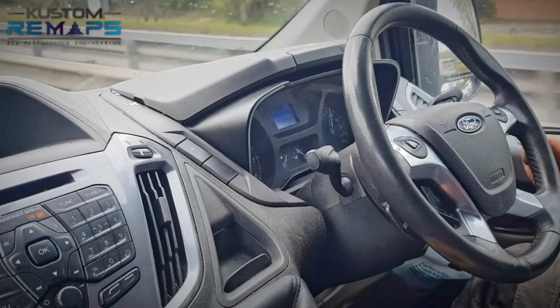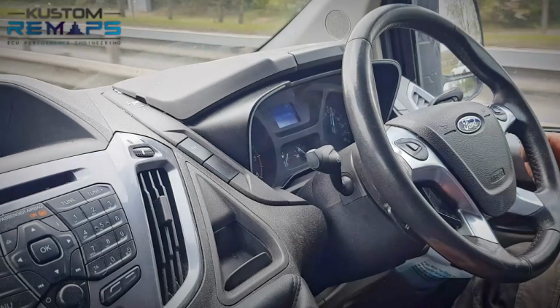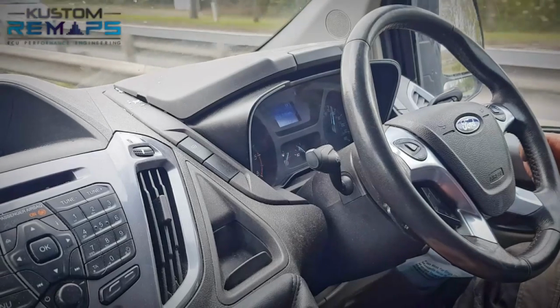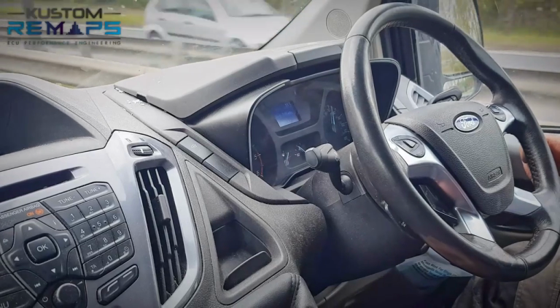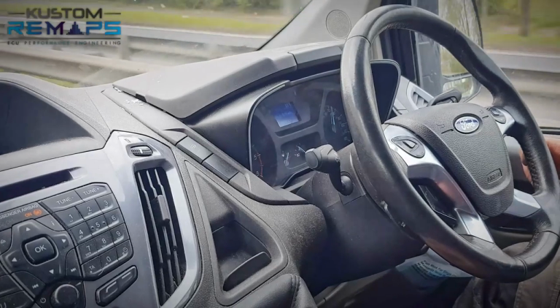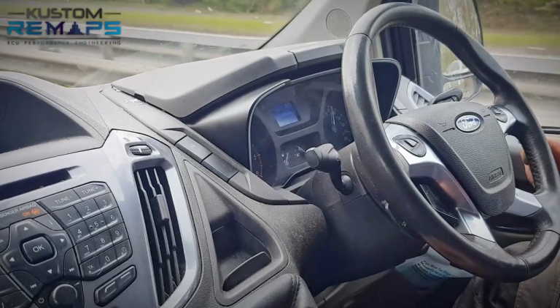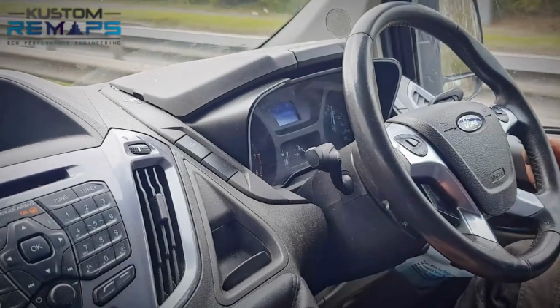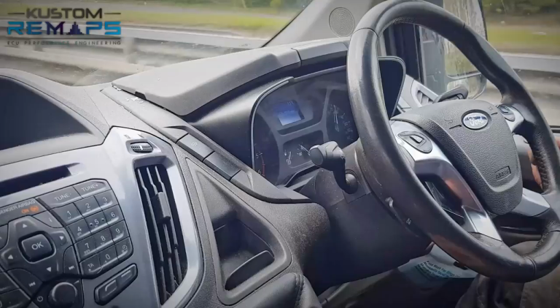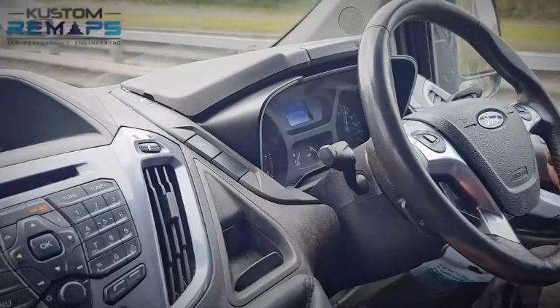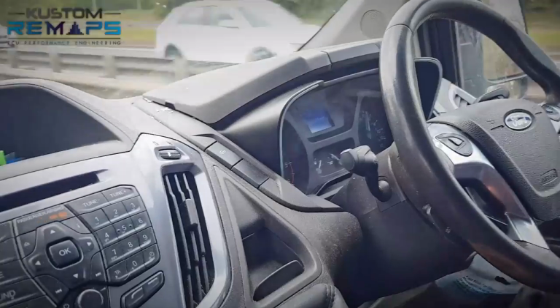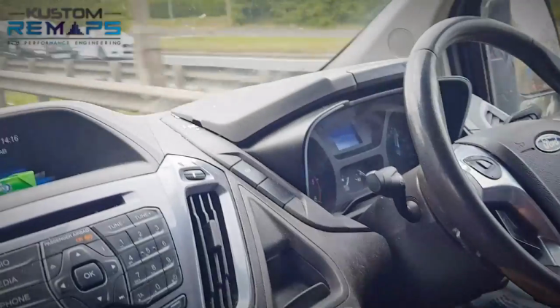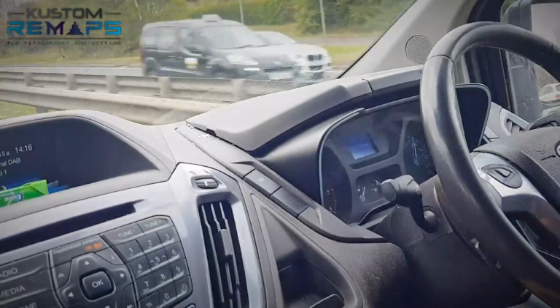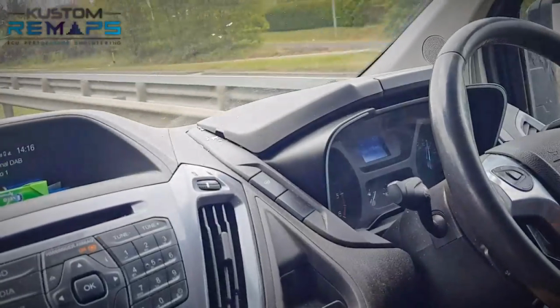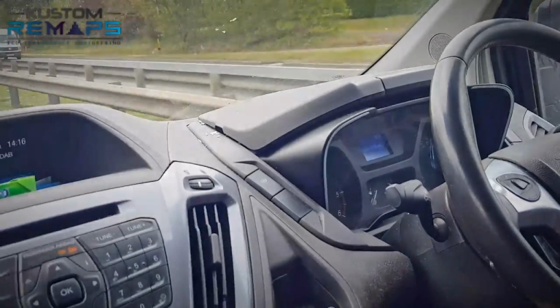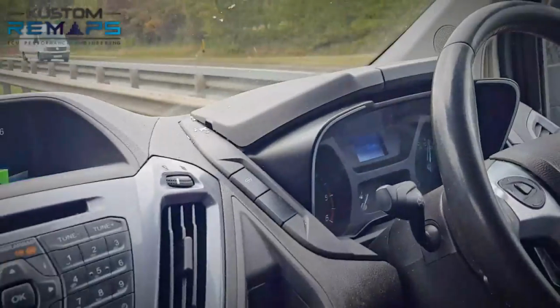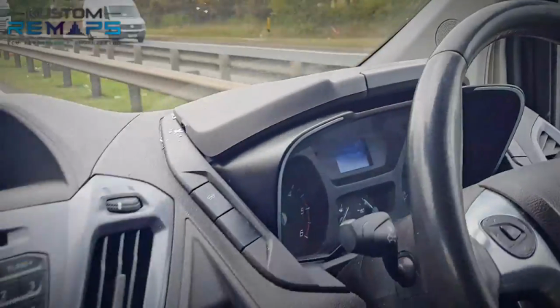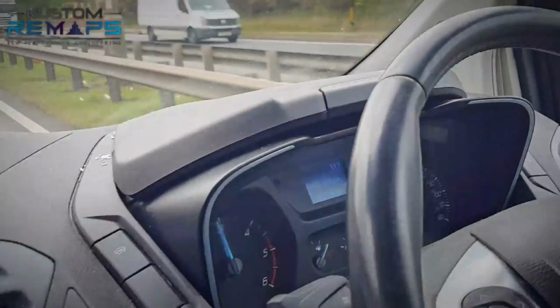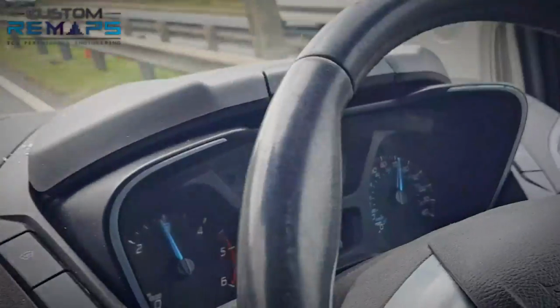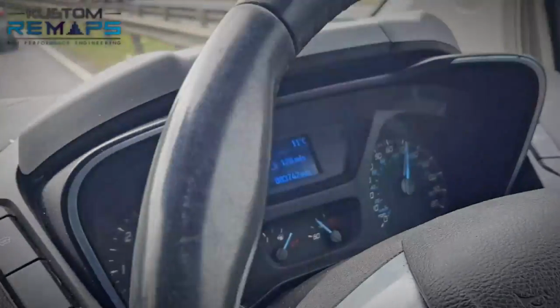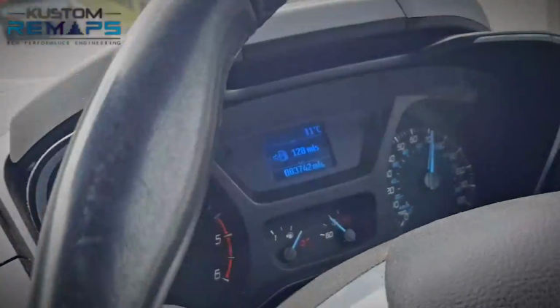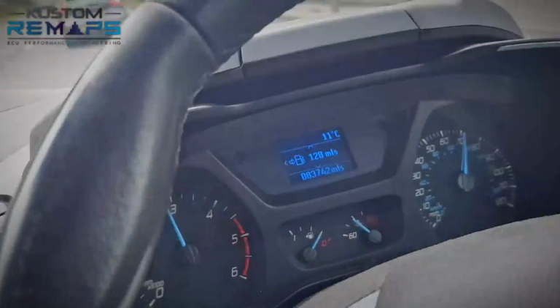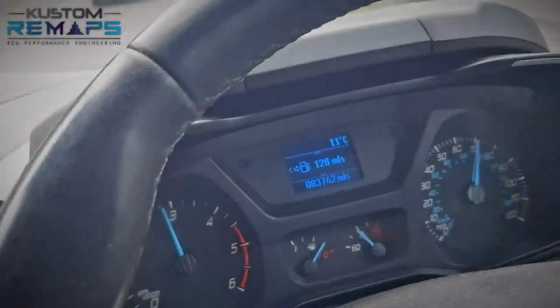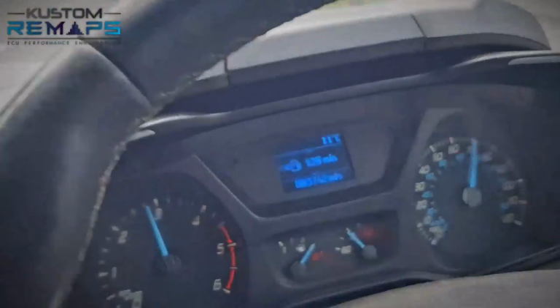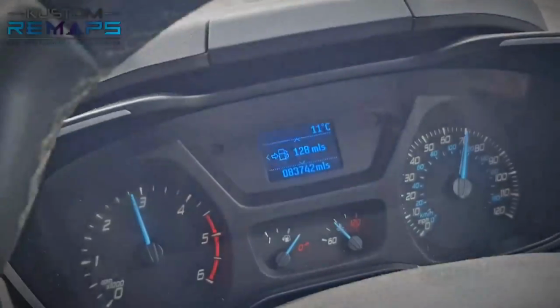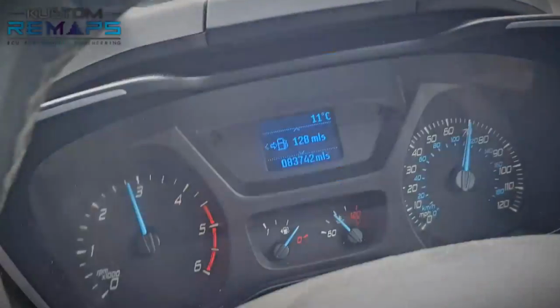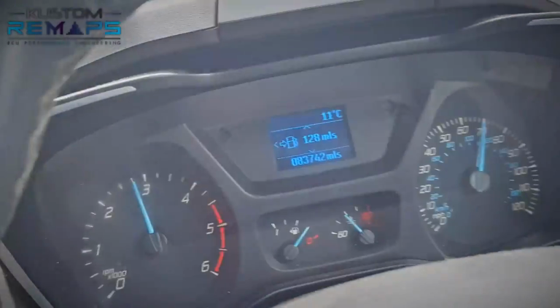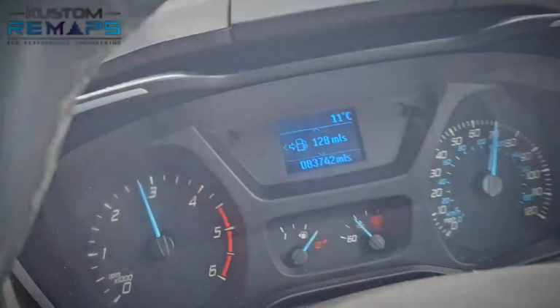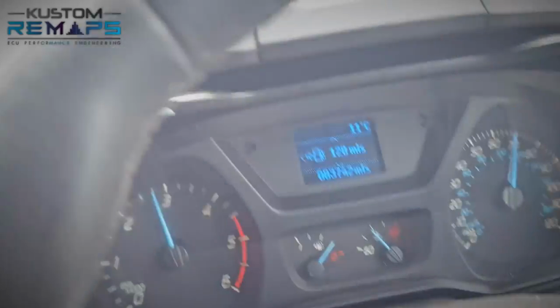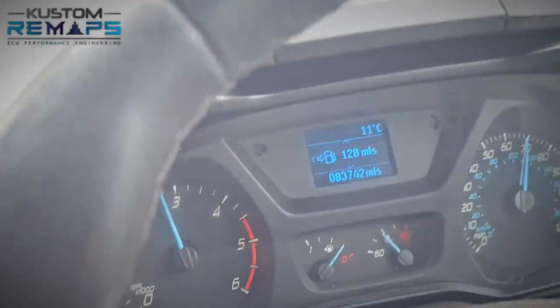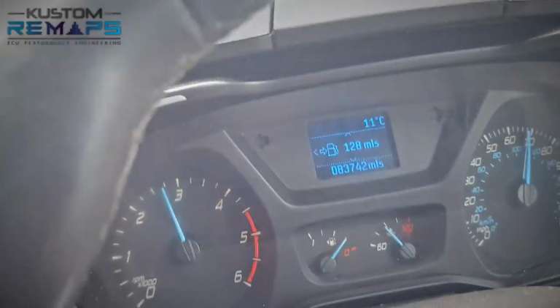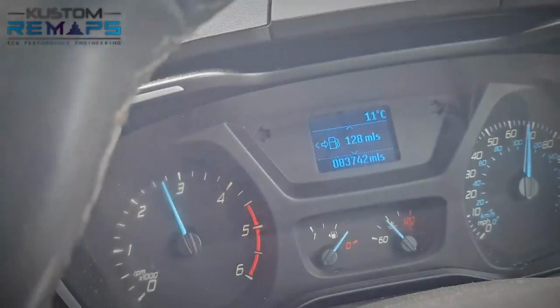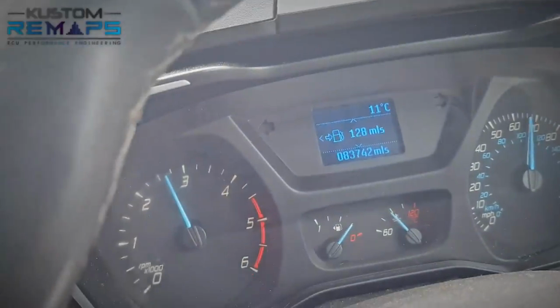So this is it — 70 miles an hour and we get nothing more out of it whatsoever.